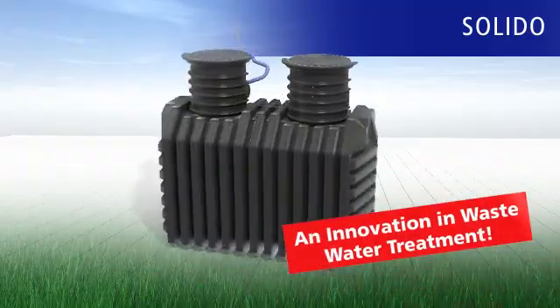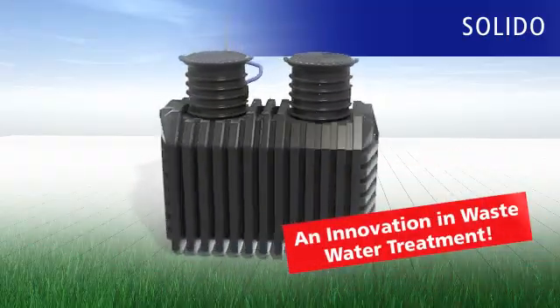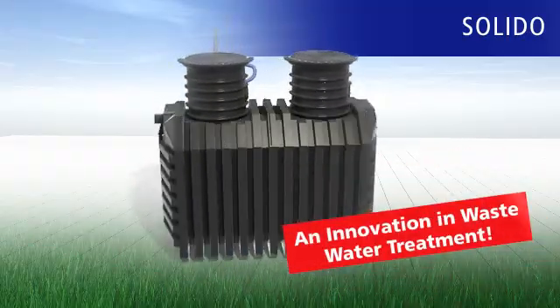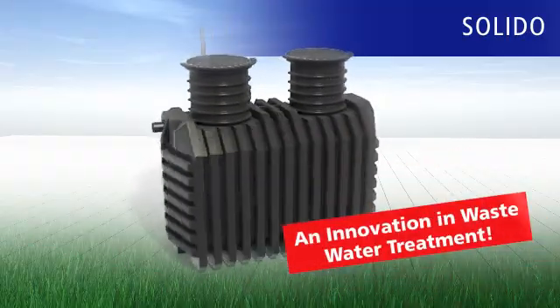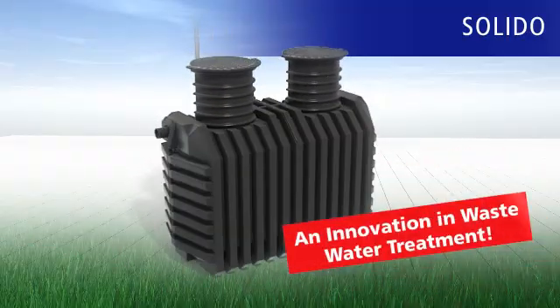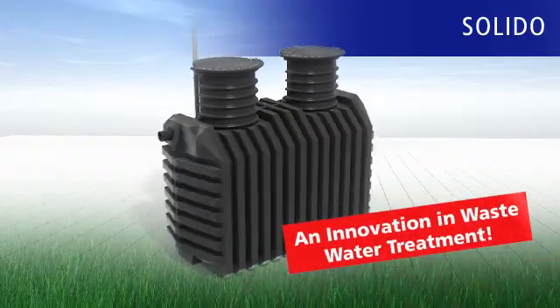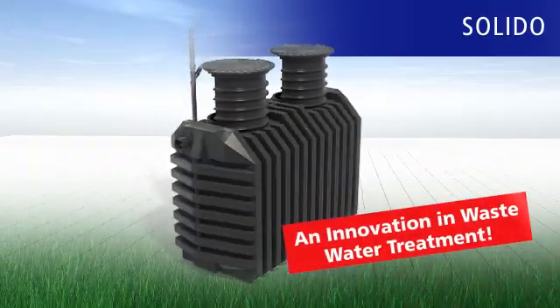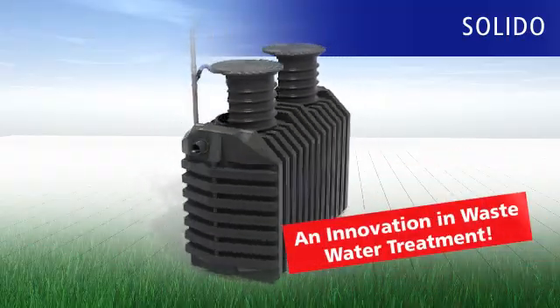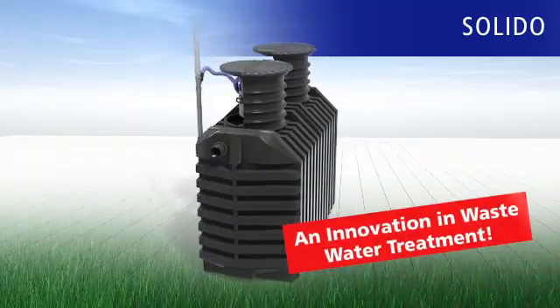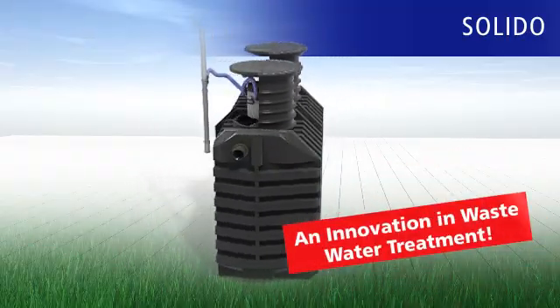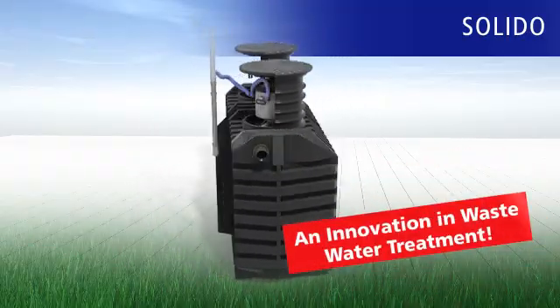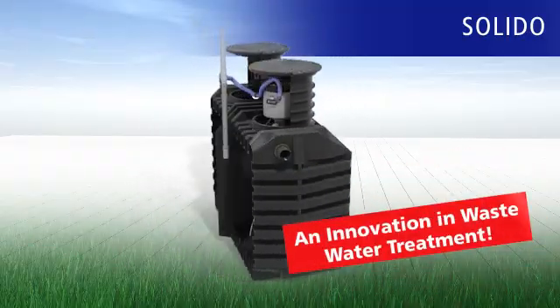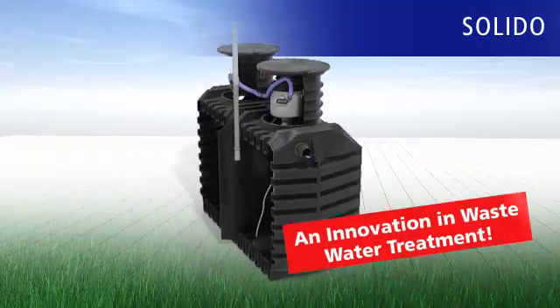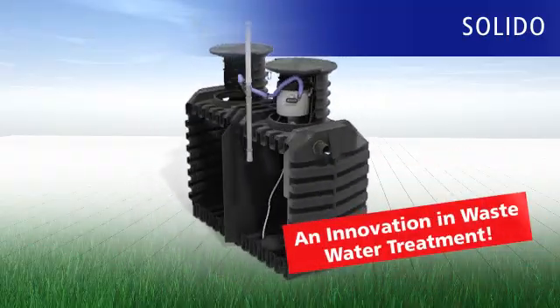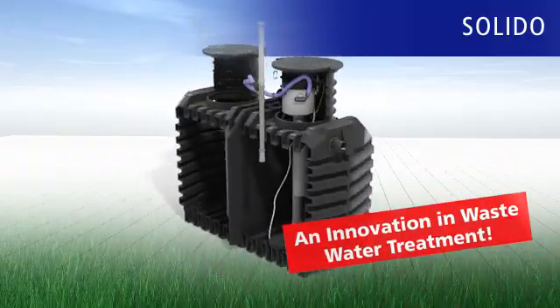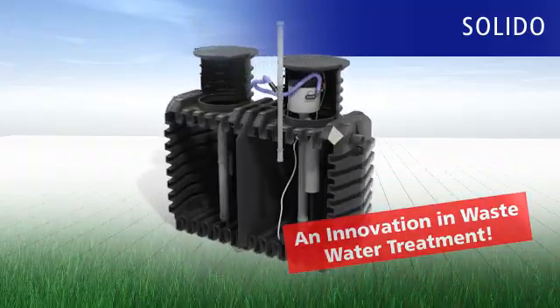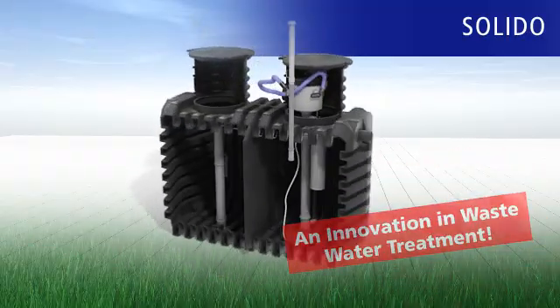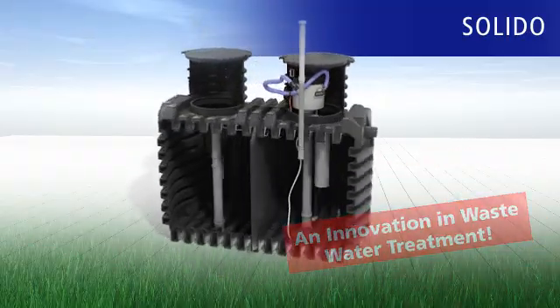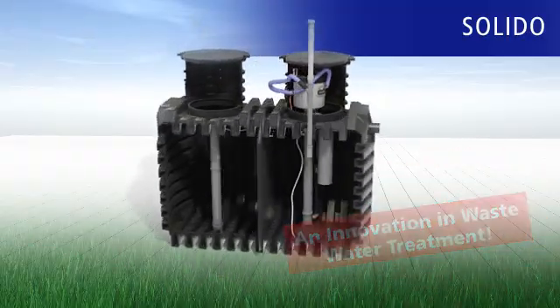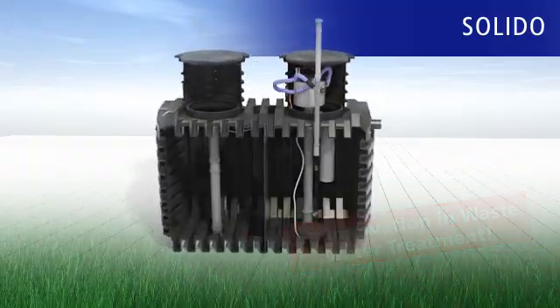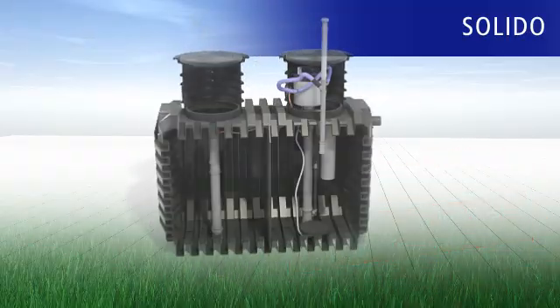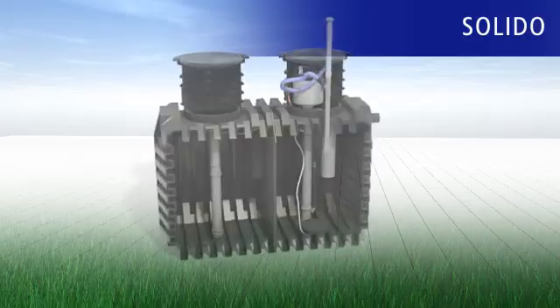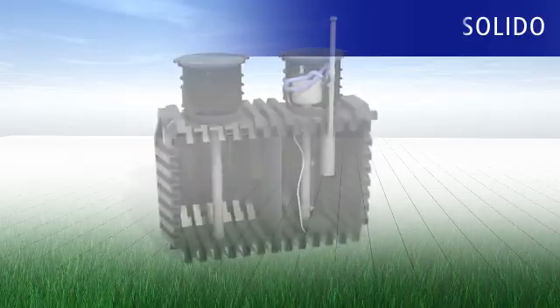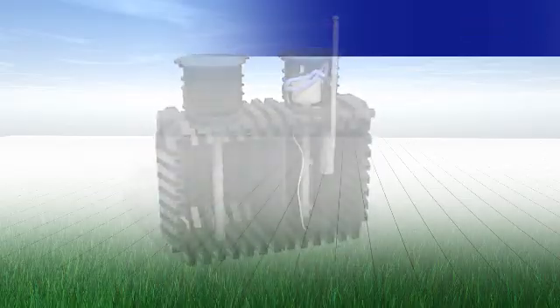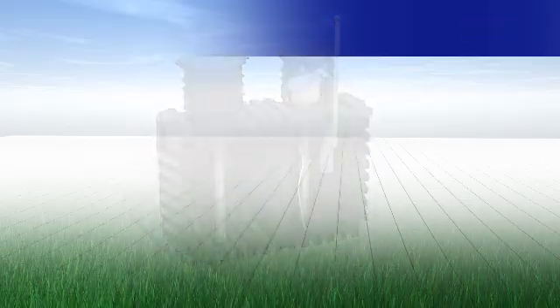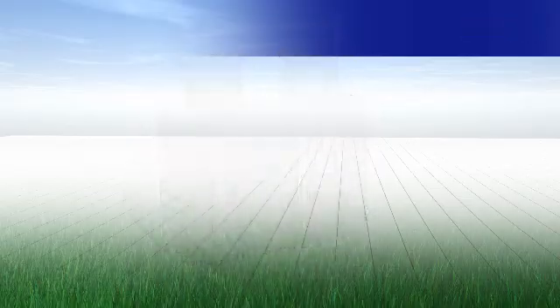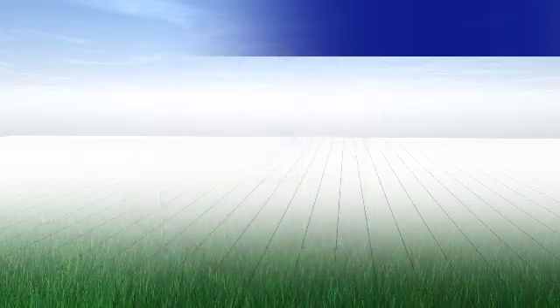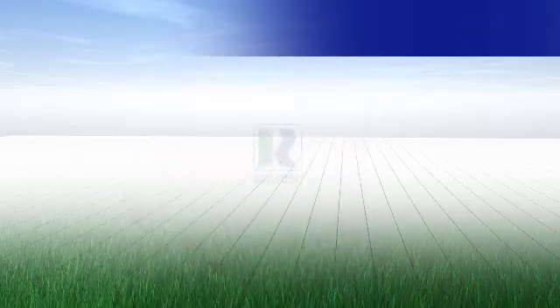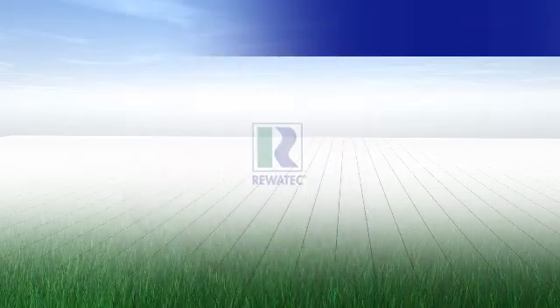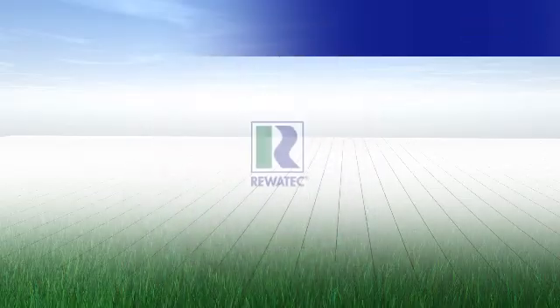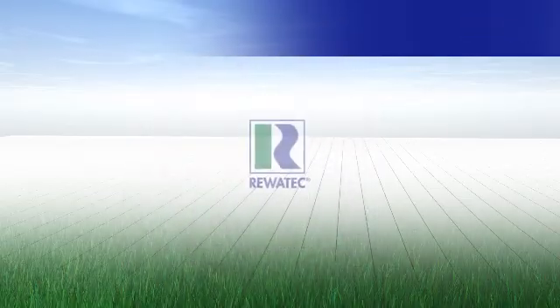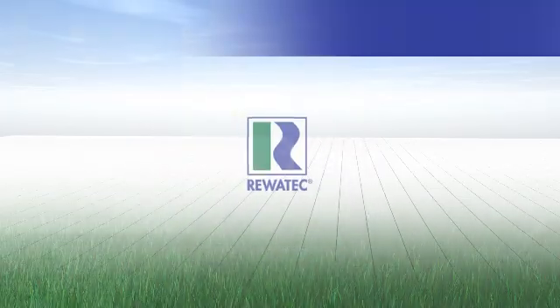Choose the most innovative sewage treatment technology — a Solido SBR wastewater treatment plant from Ravatec.